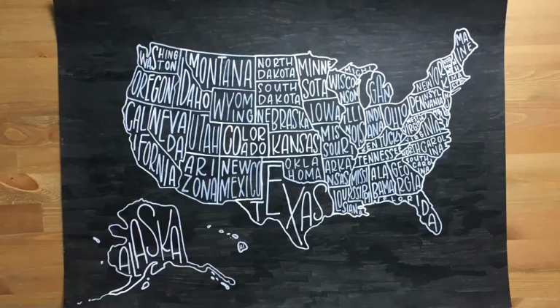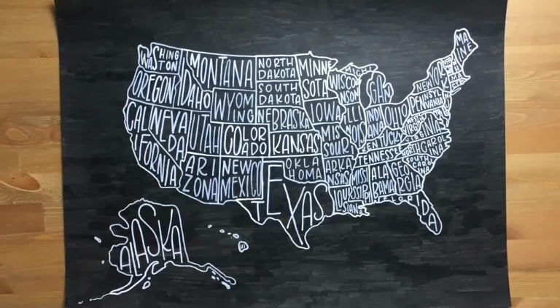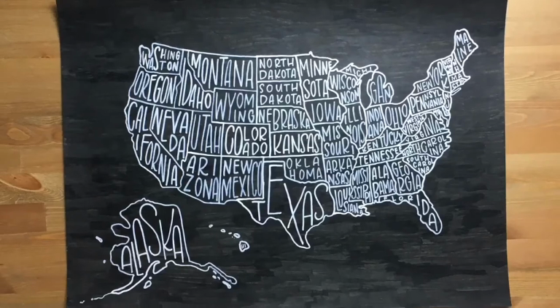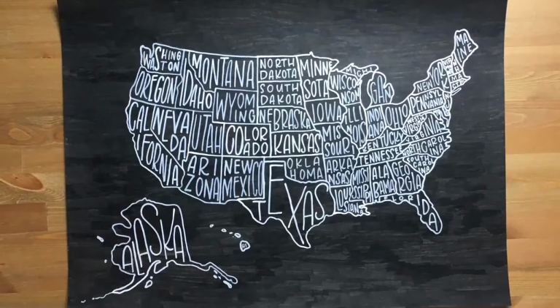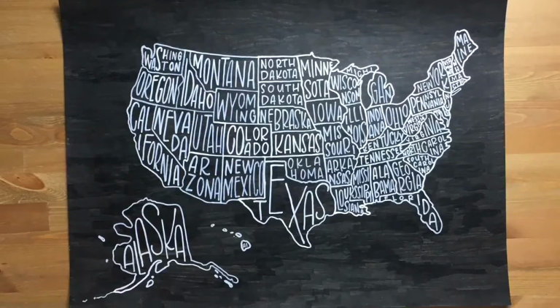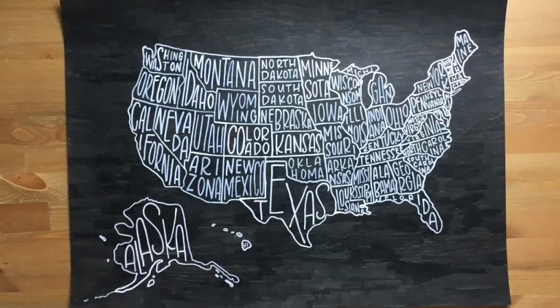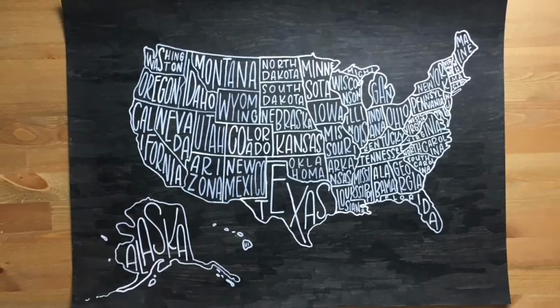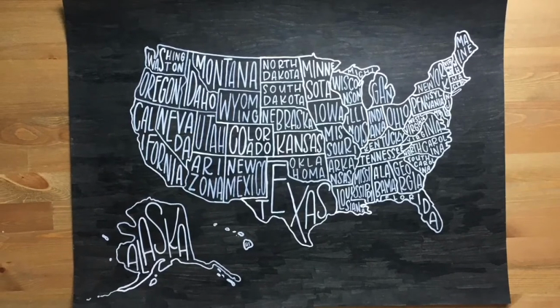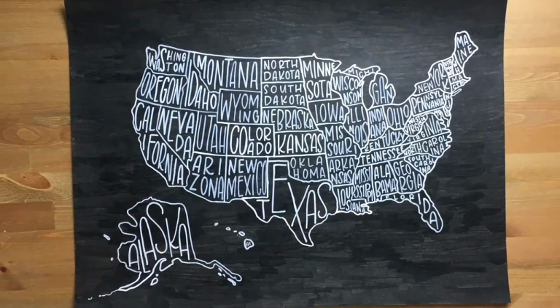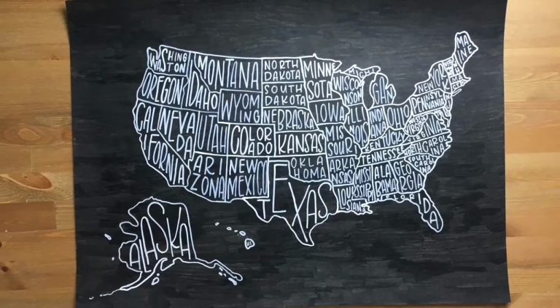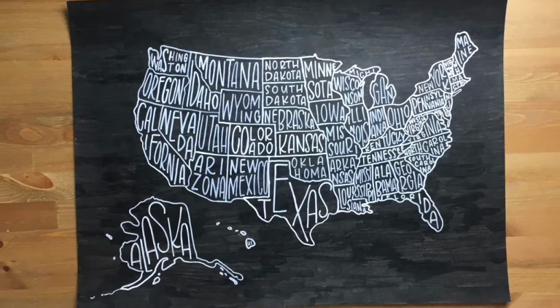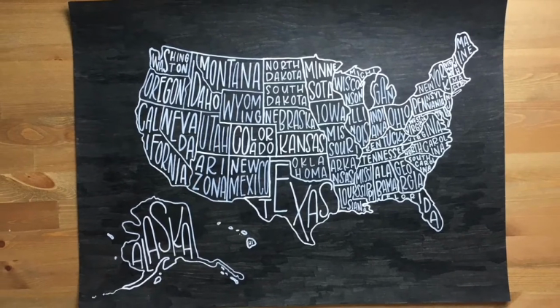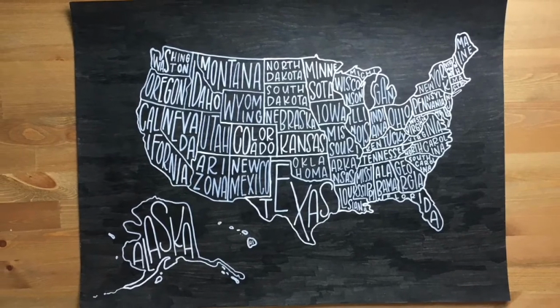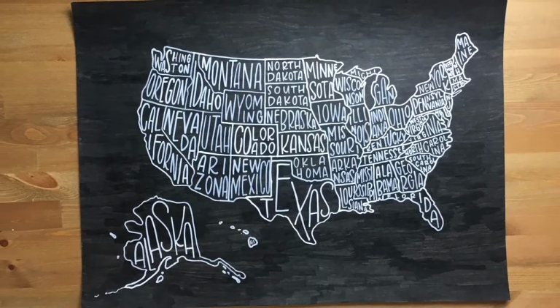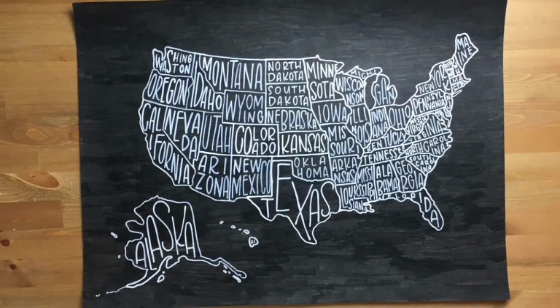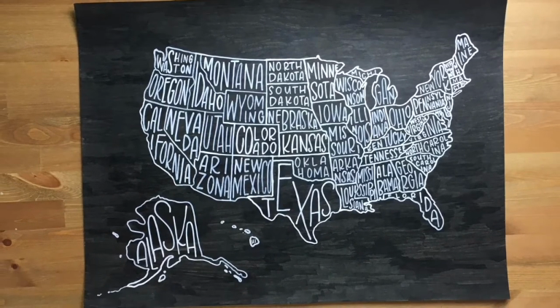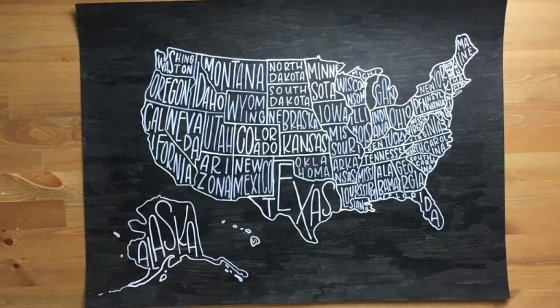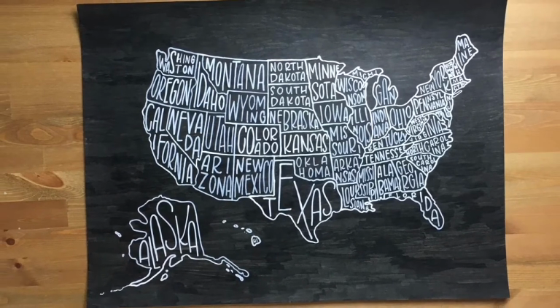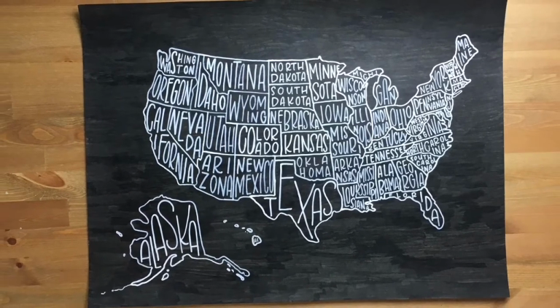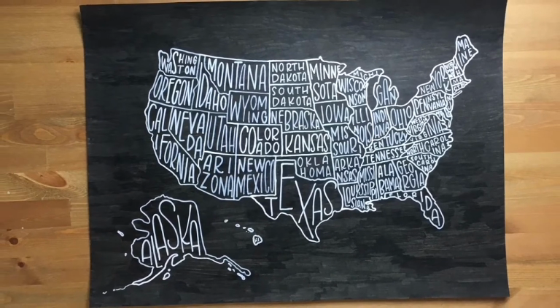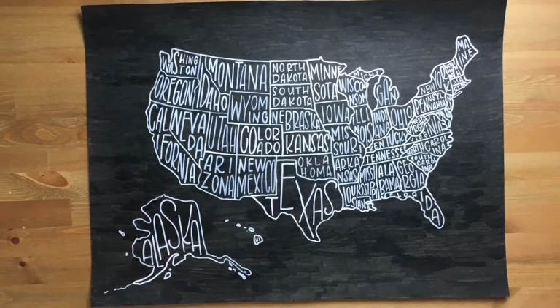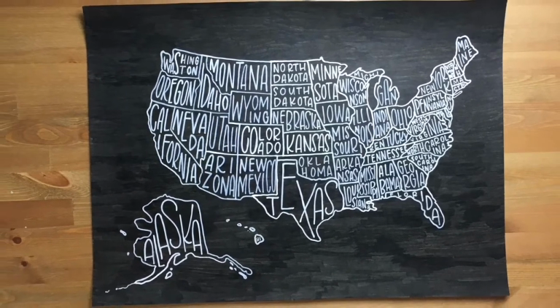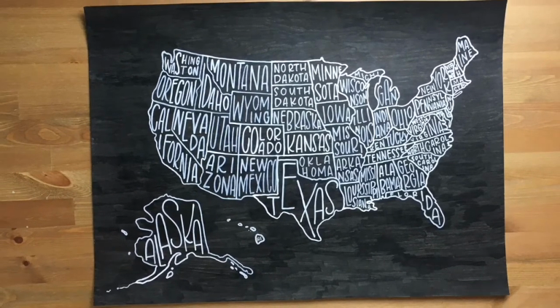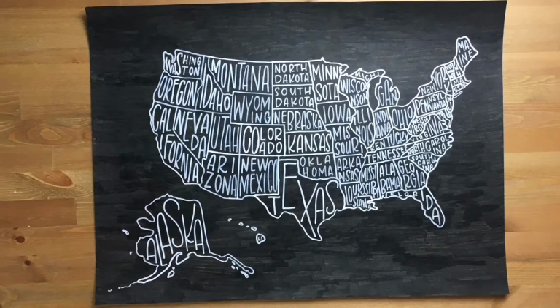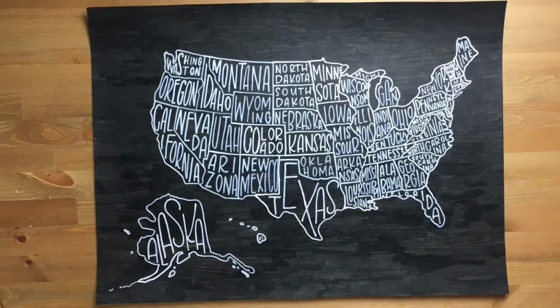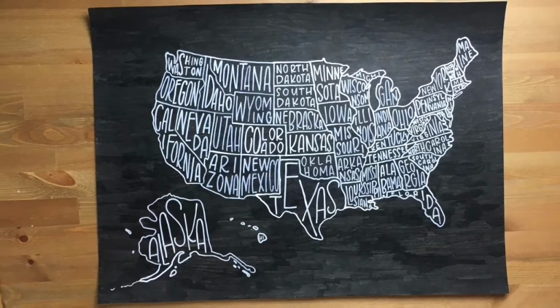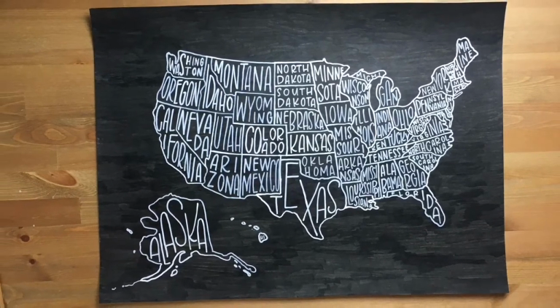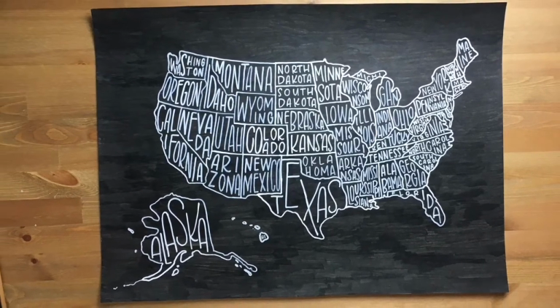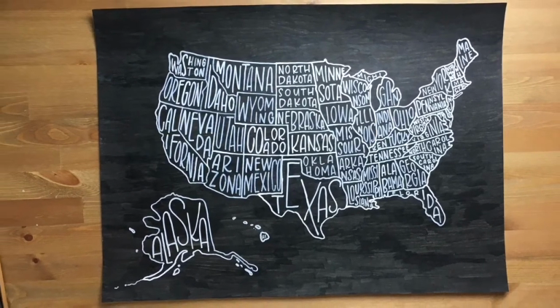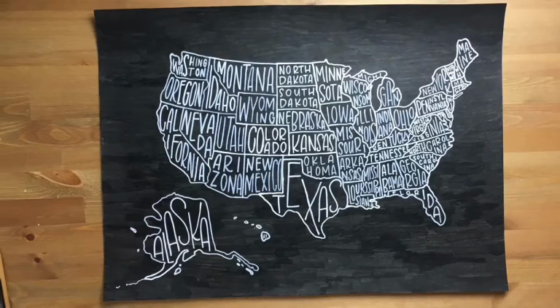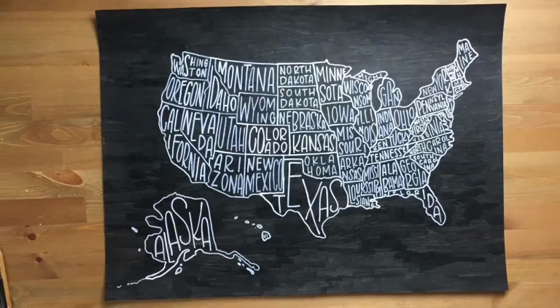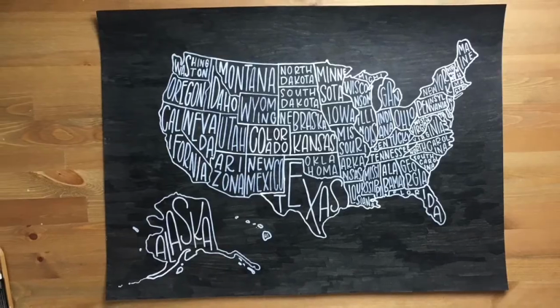Hey guys, it's Sarah from Ensign Insights. I'm going to show you how to DIY this USA poster.